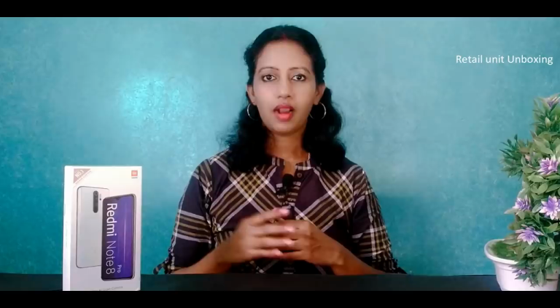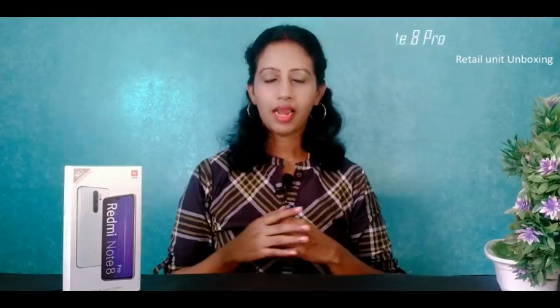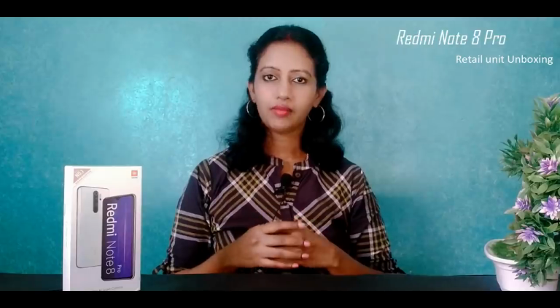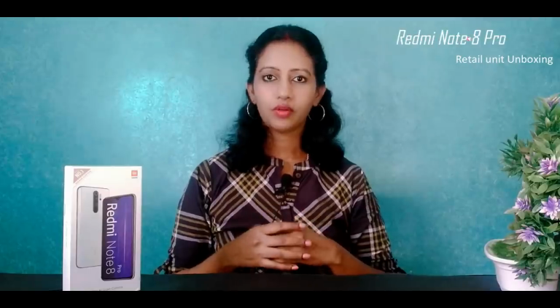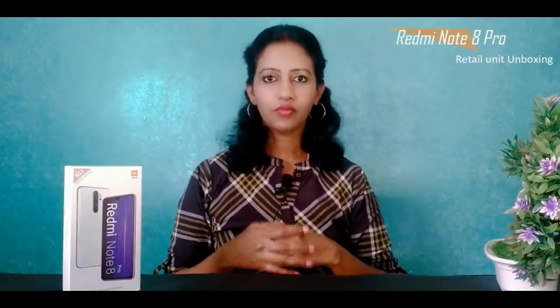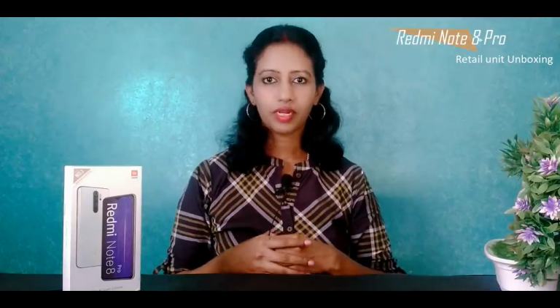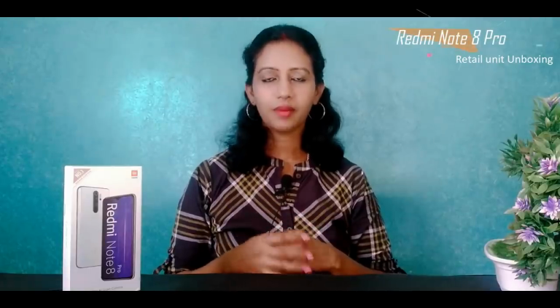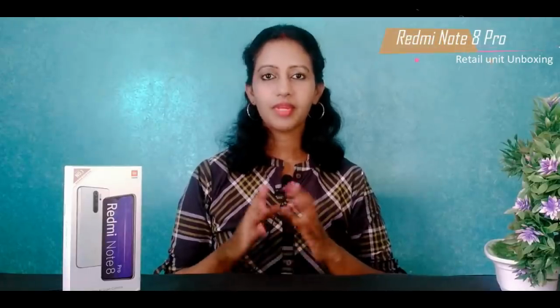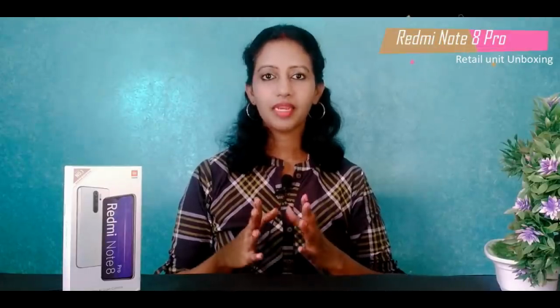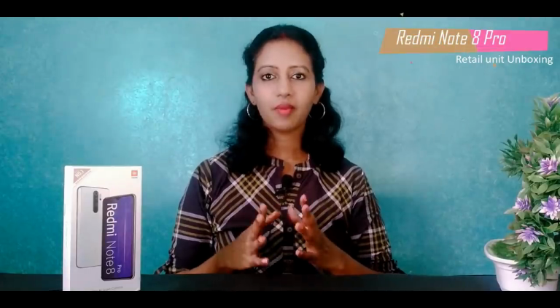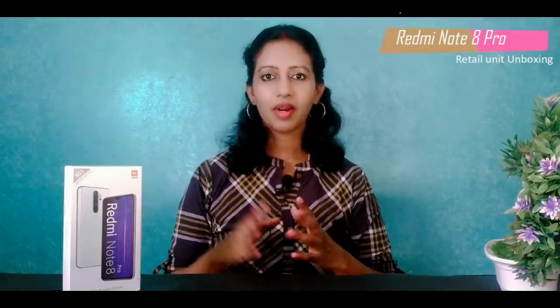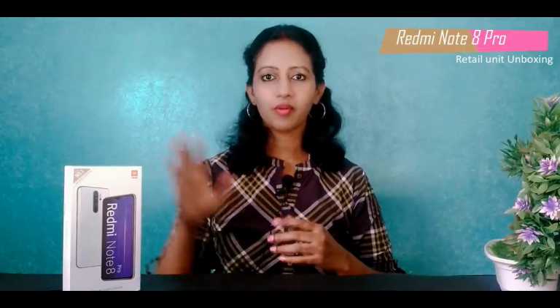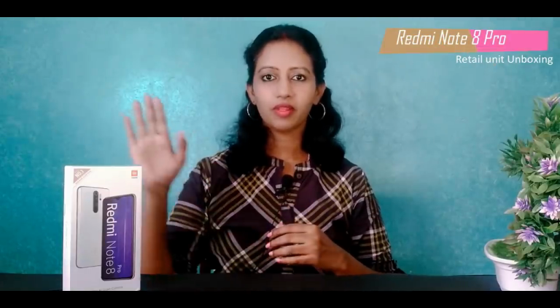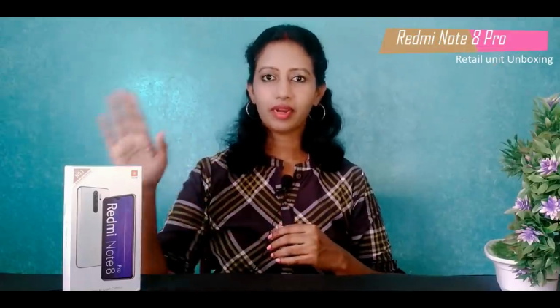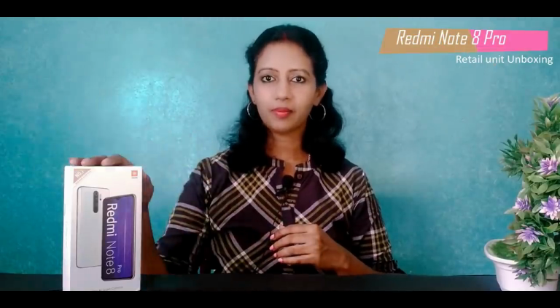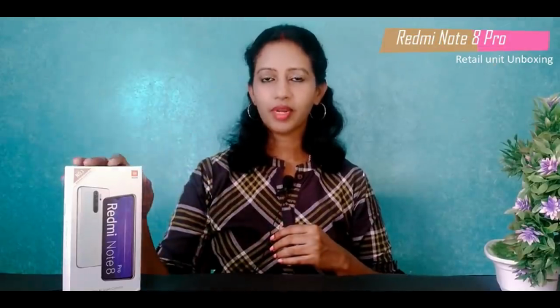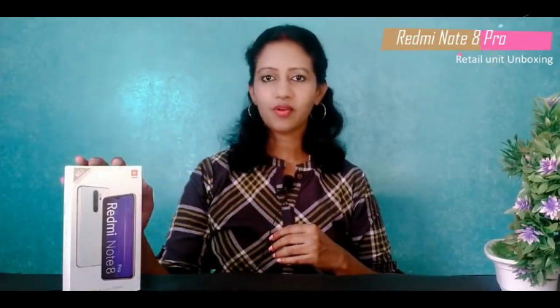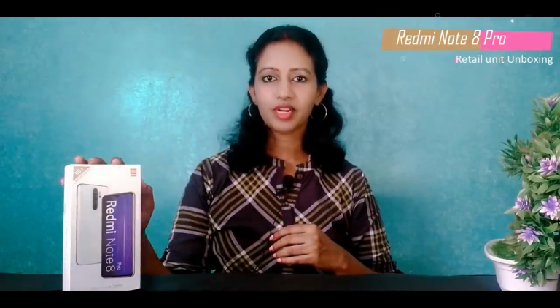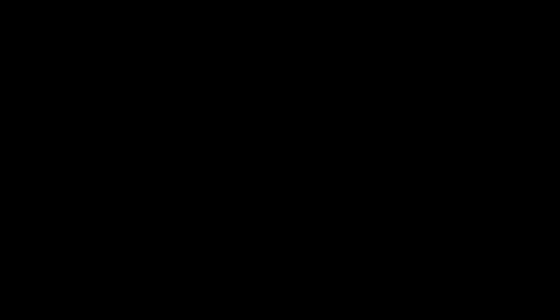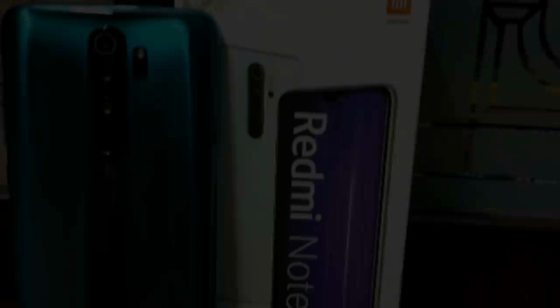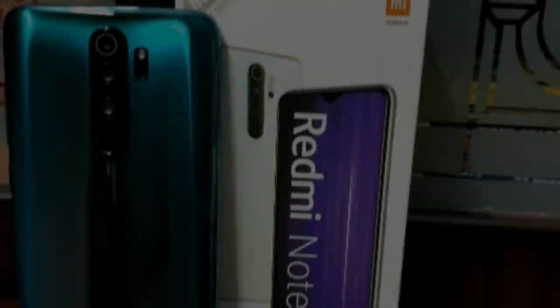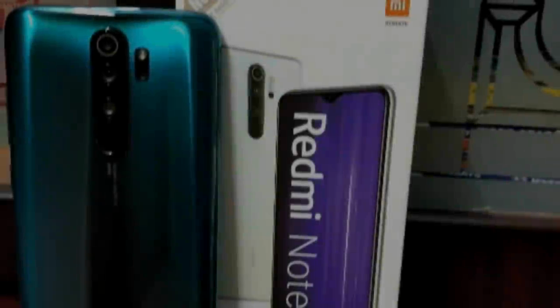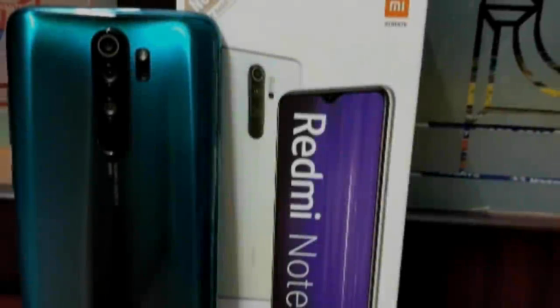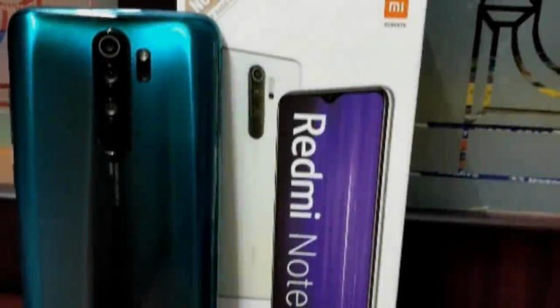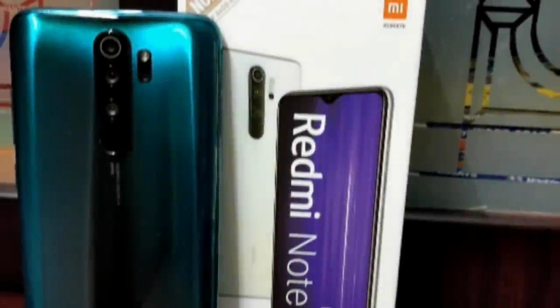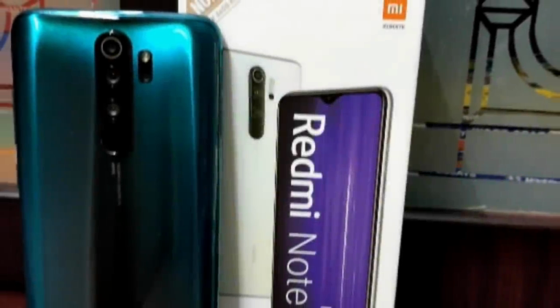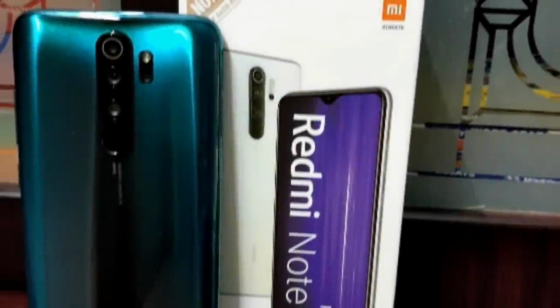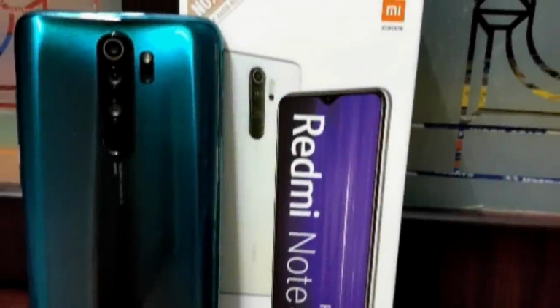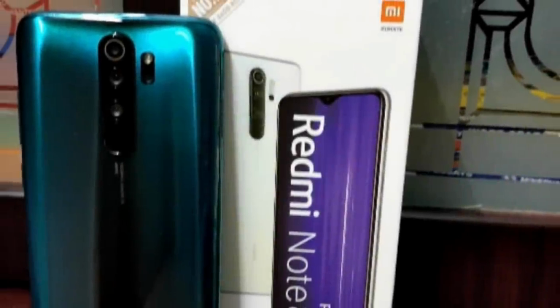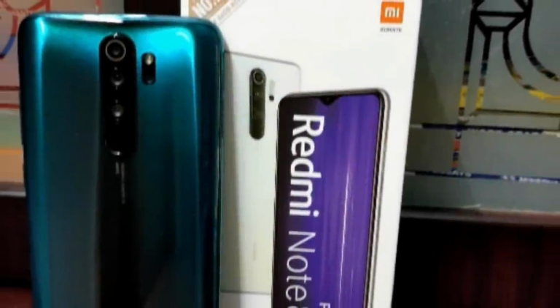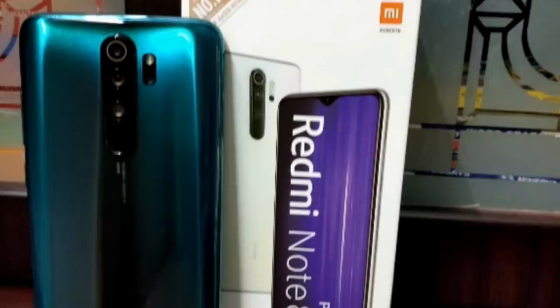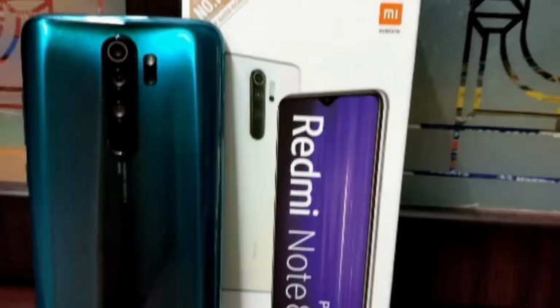Hello everyone, I'm going to show you the Redmi Note 8 Pro unboxing video. If you look at this smartphone,